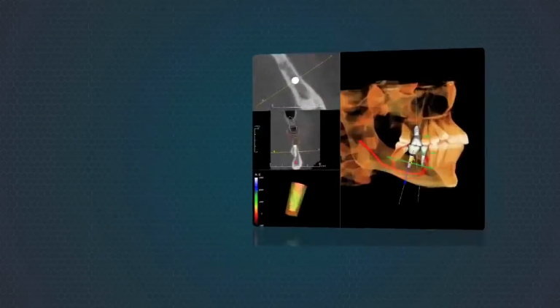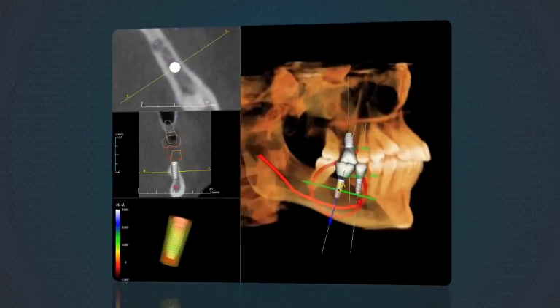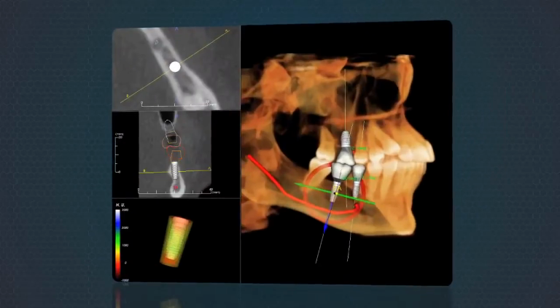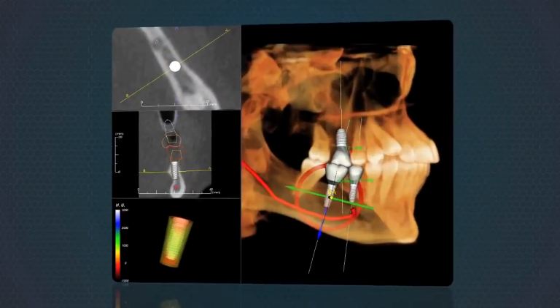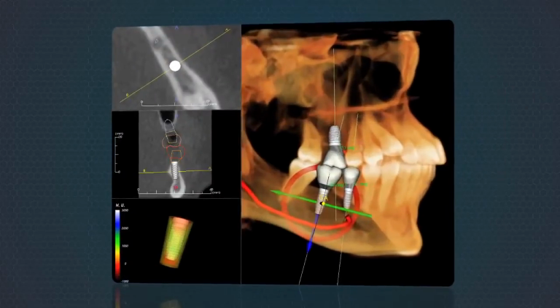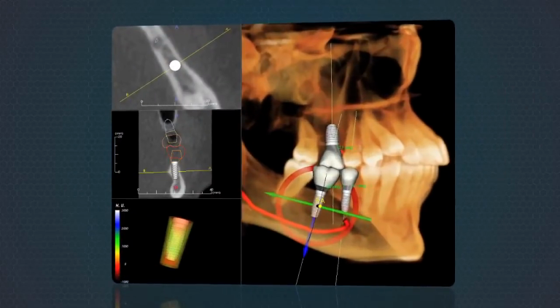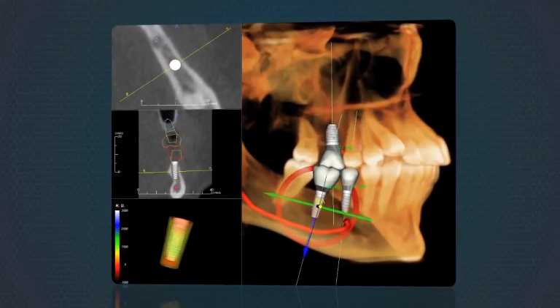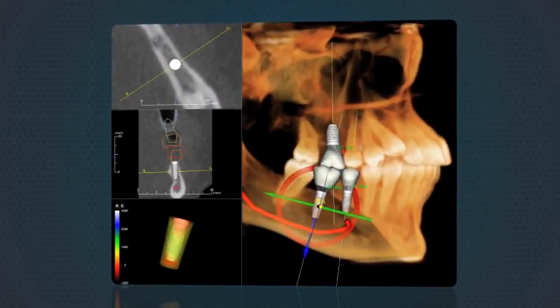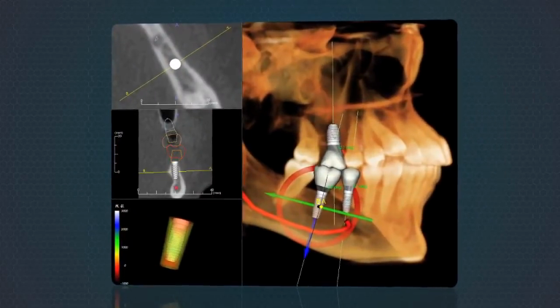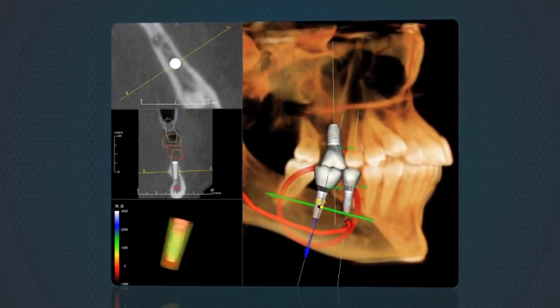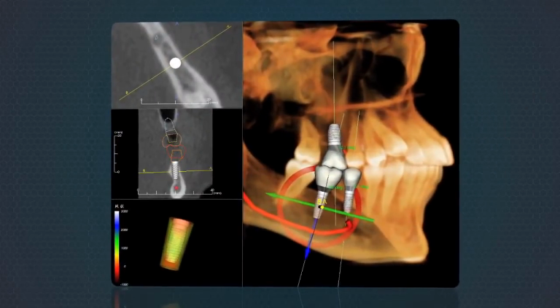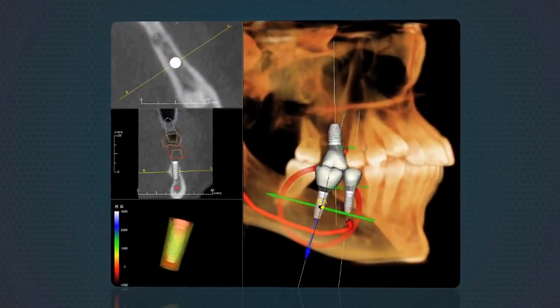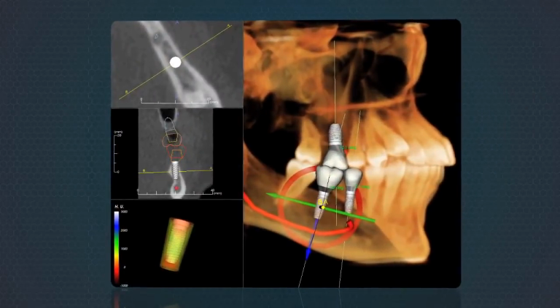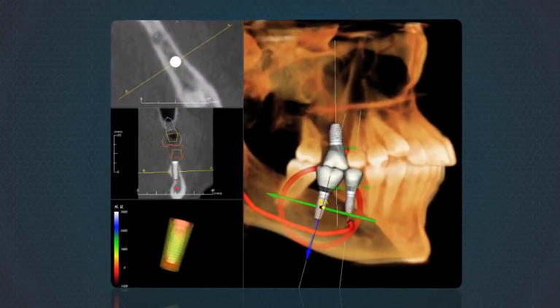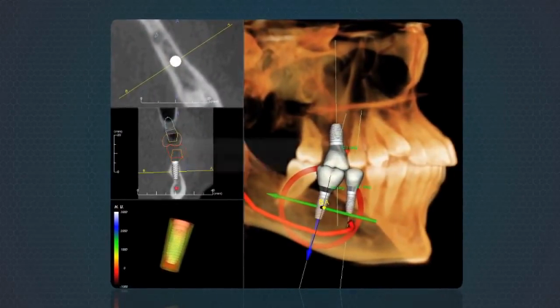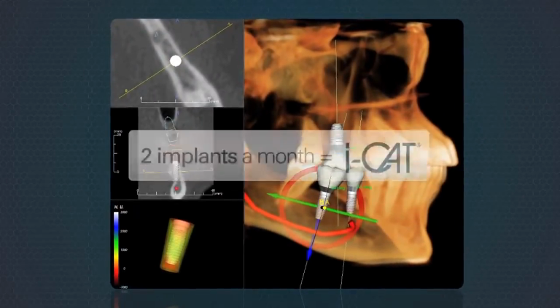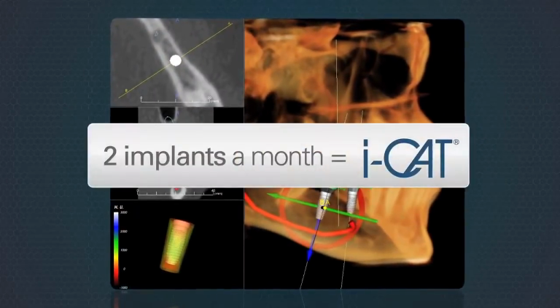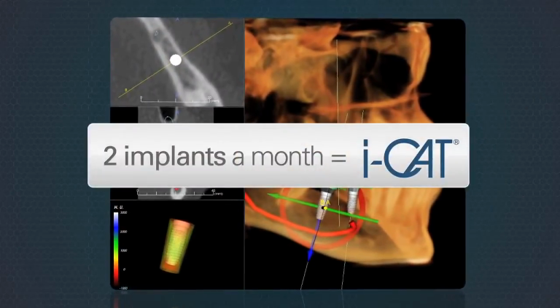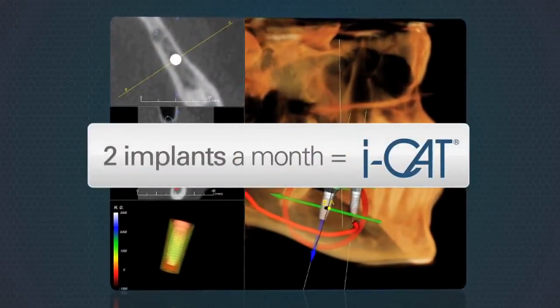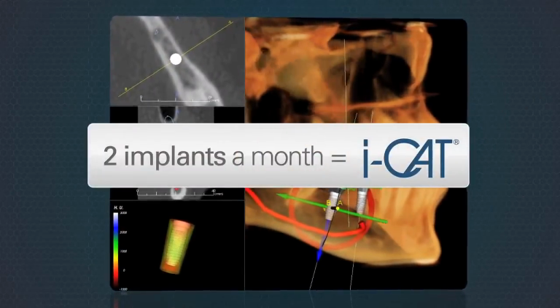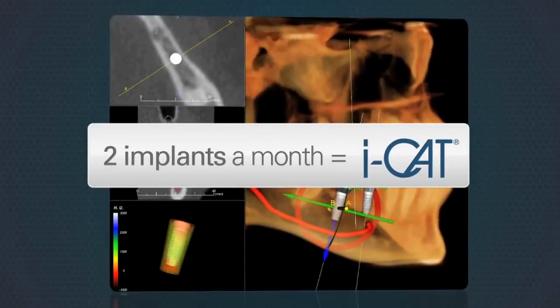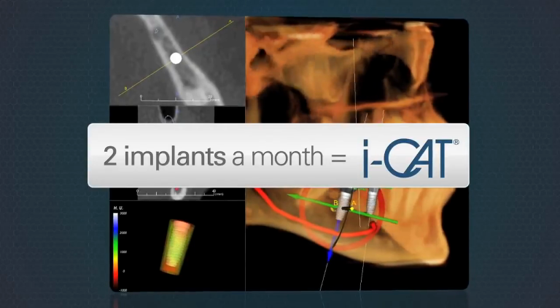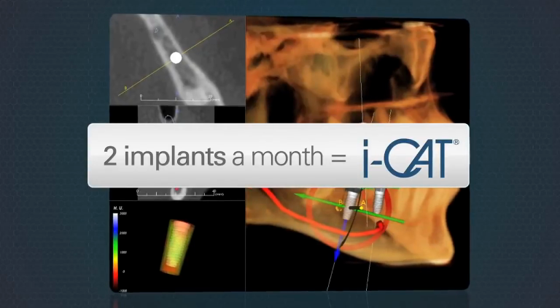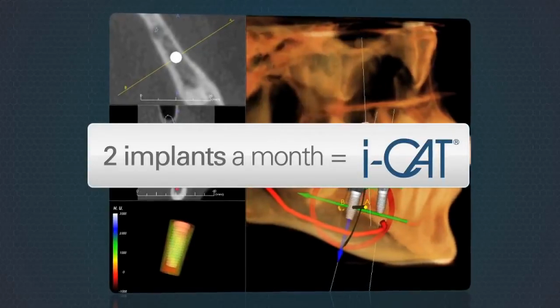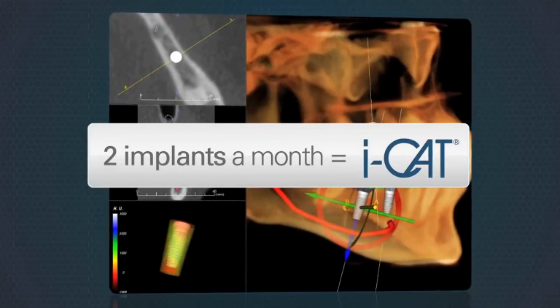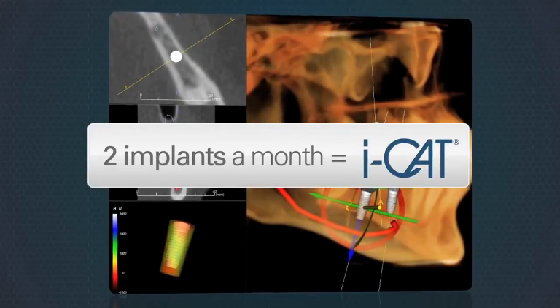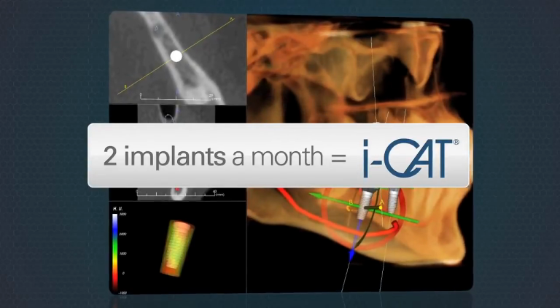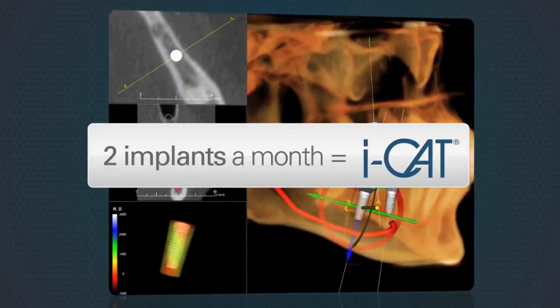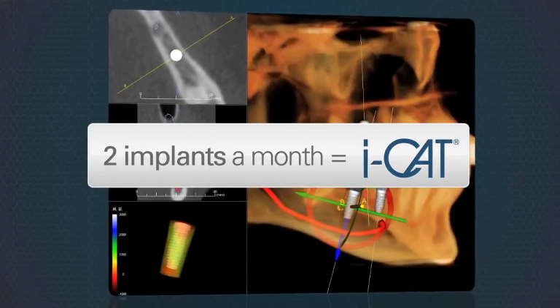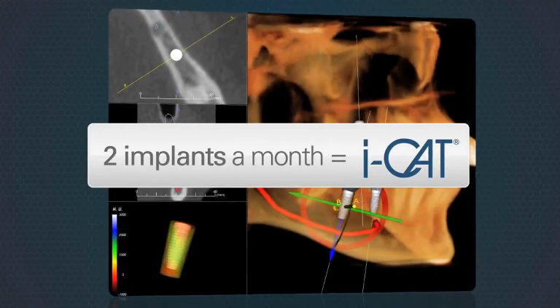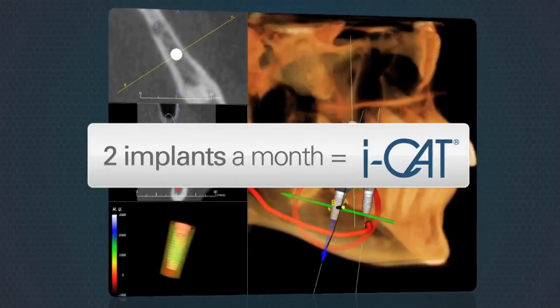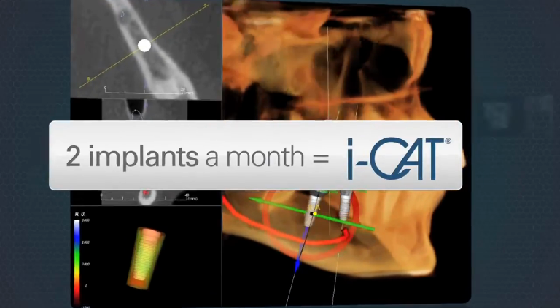The iCAT Precise is a smart financial investment that can typically be paid for by placing just 2 implants a month.